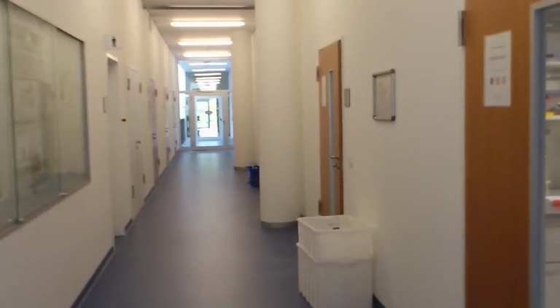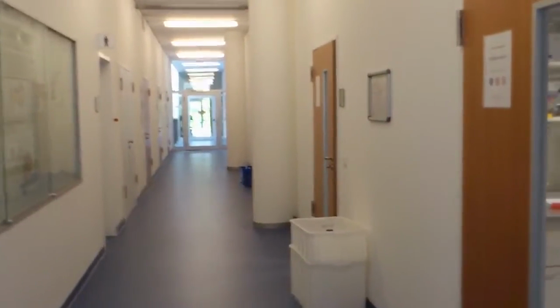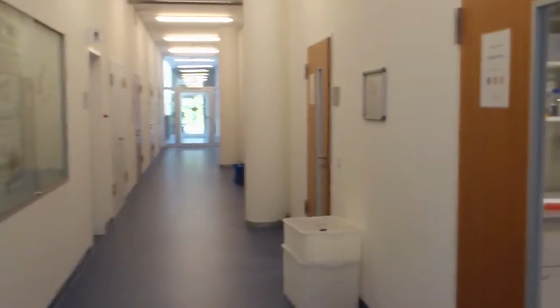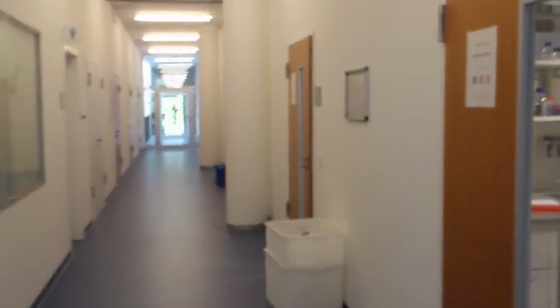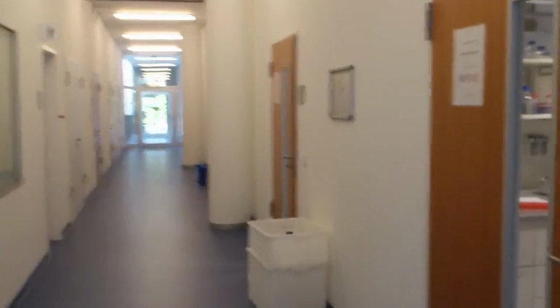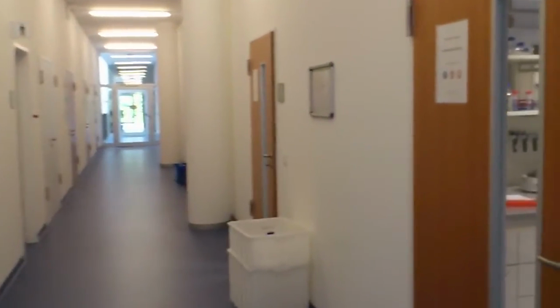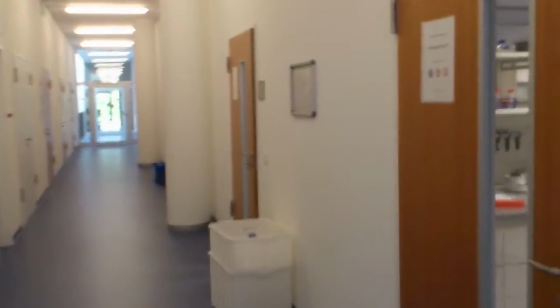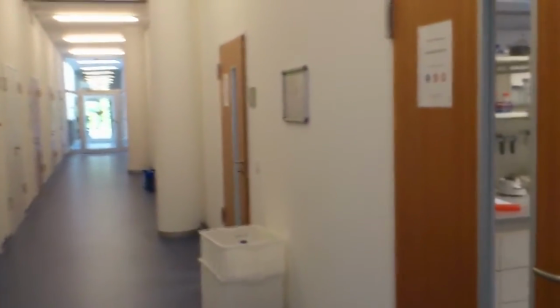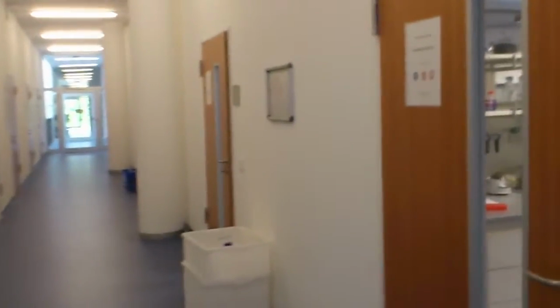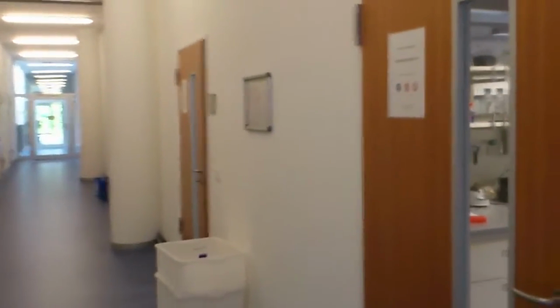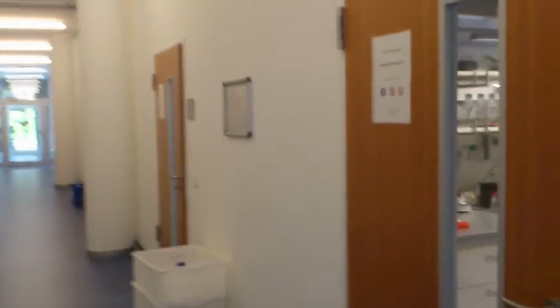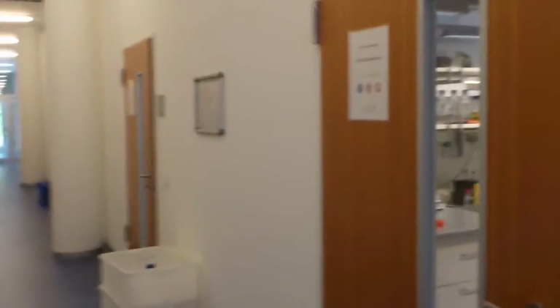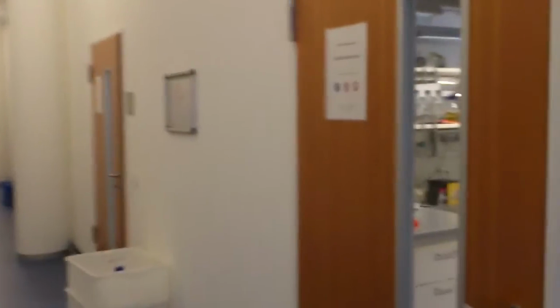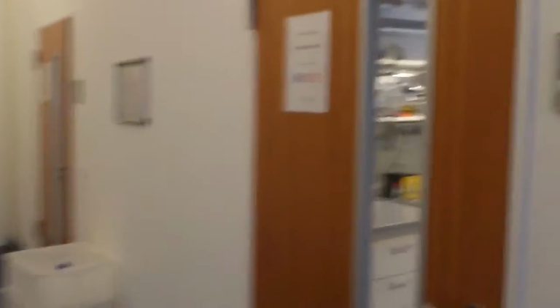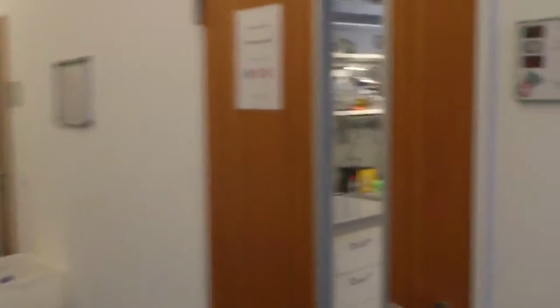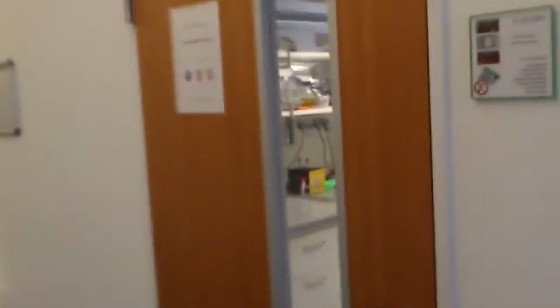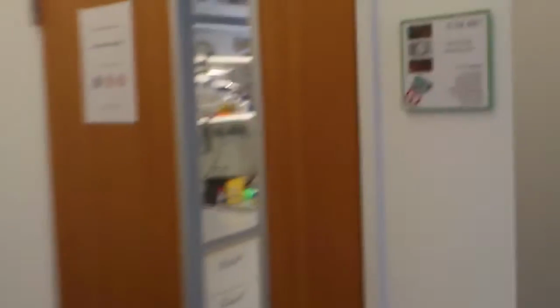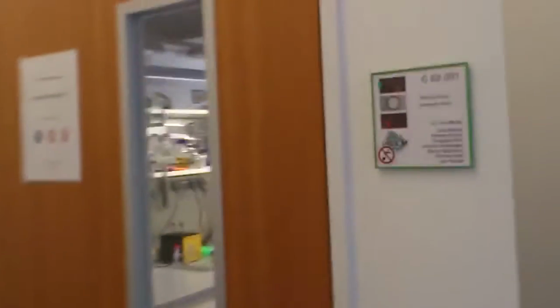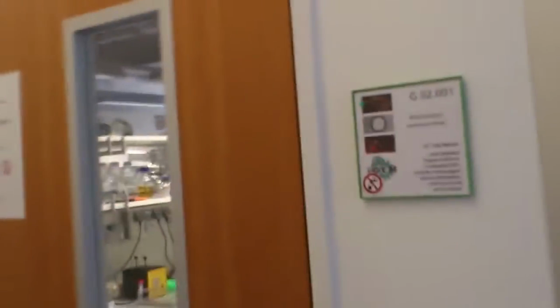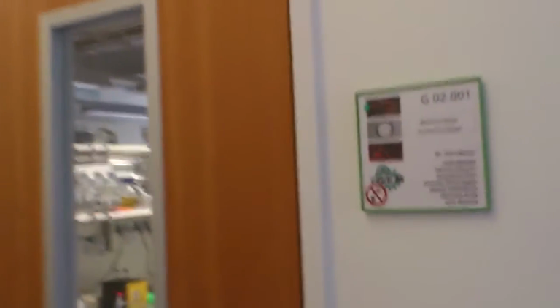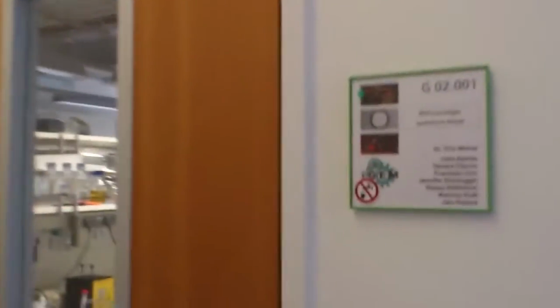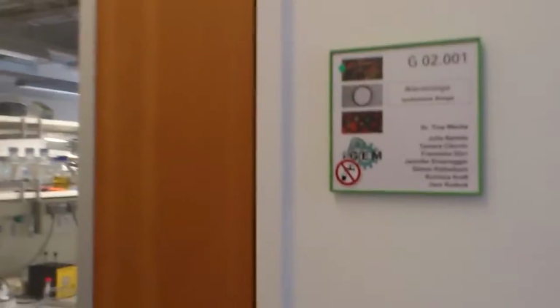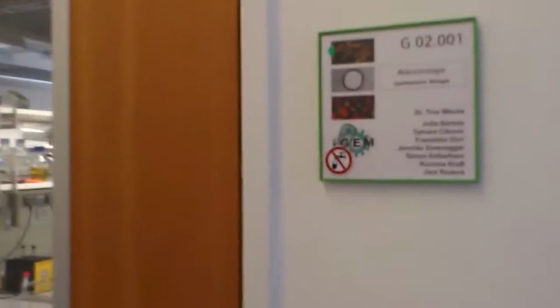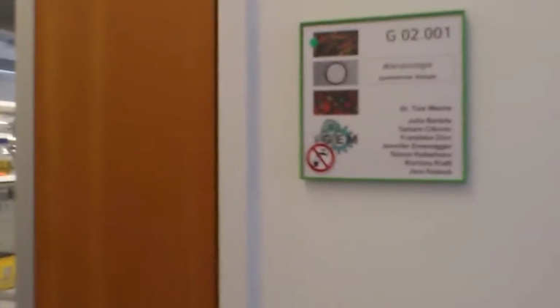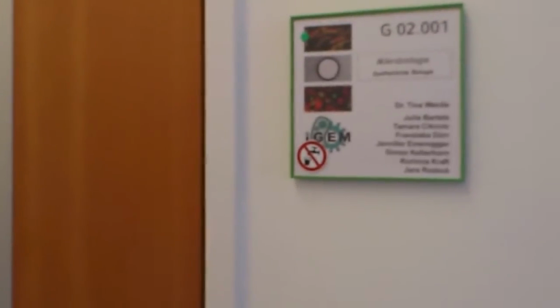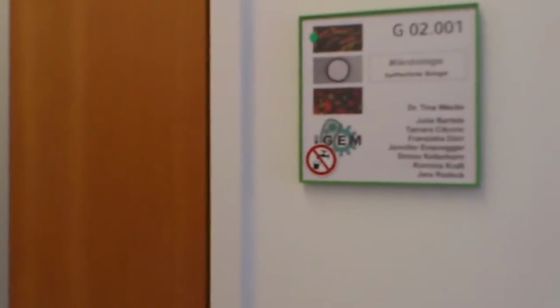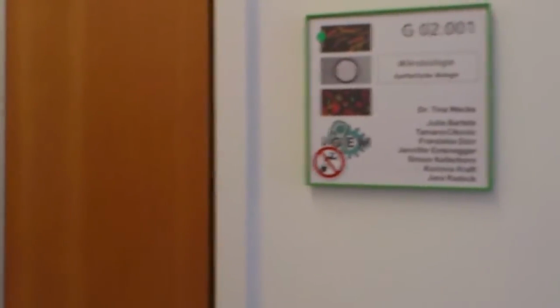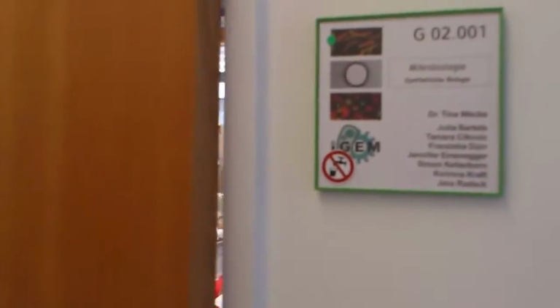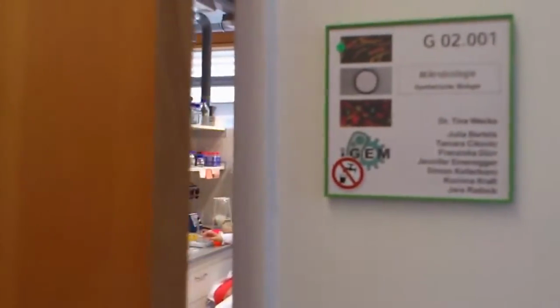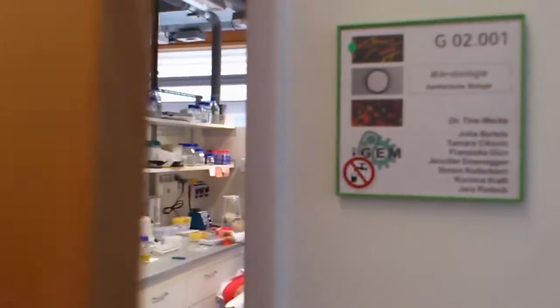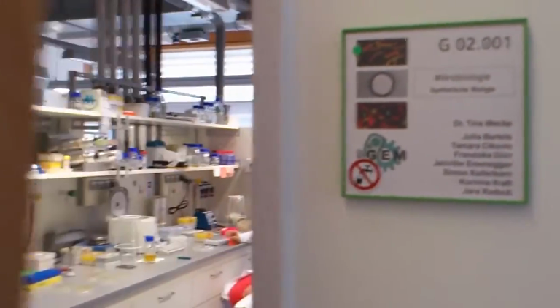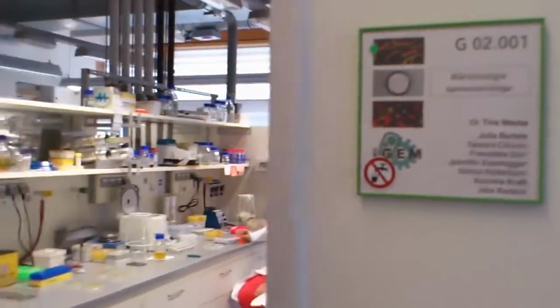Hello and welcome to the LMU Munich 2012 iGEM team. Today we'll be taking a tour through our laboratory.